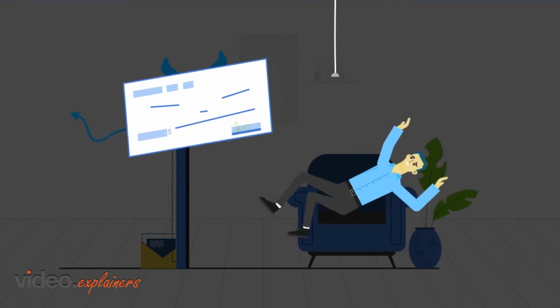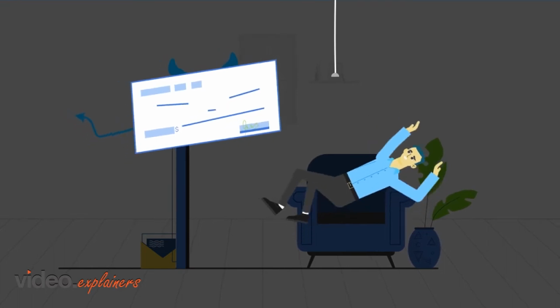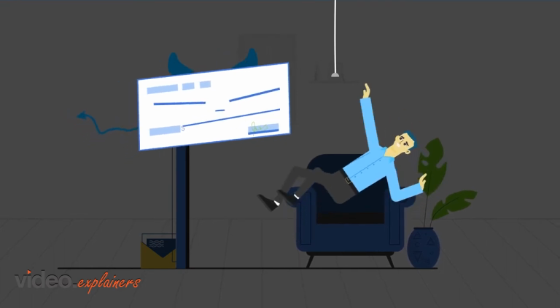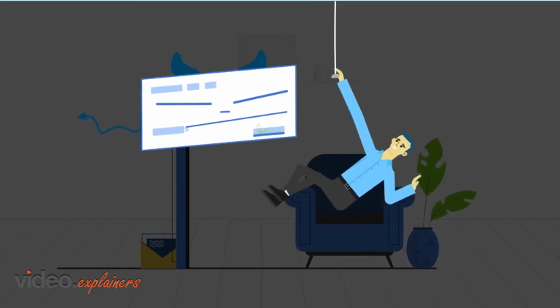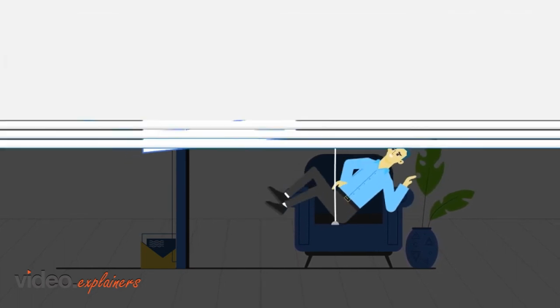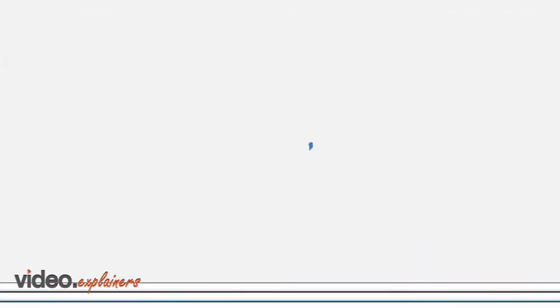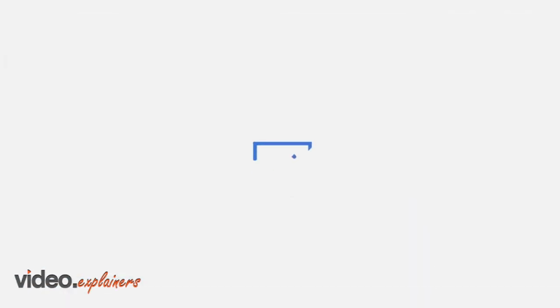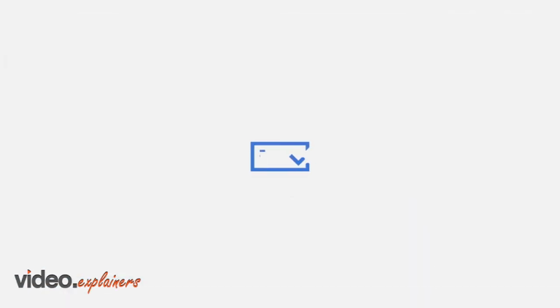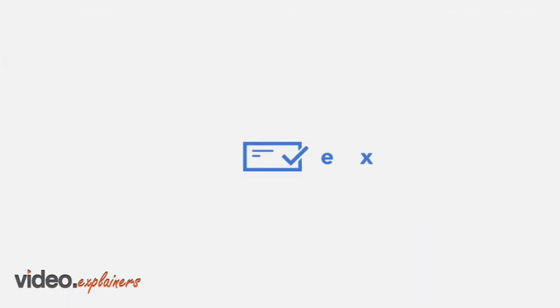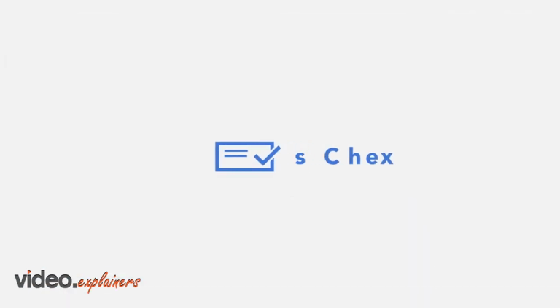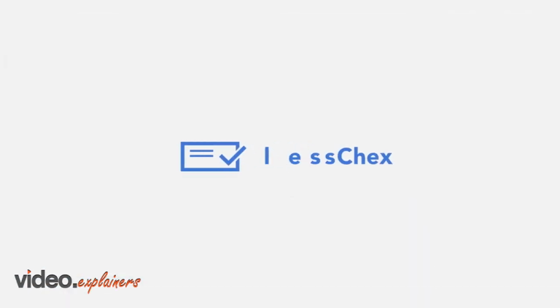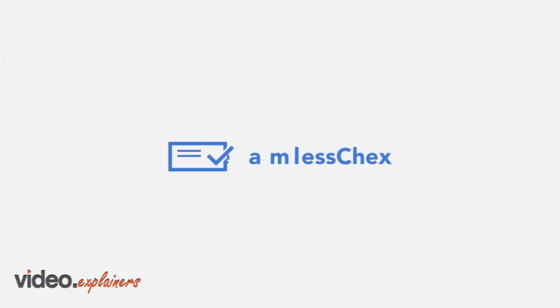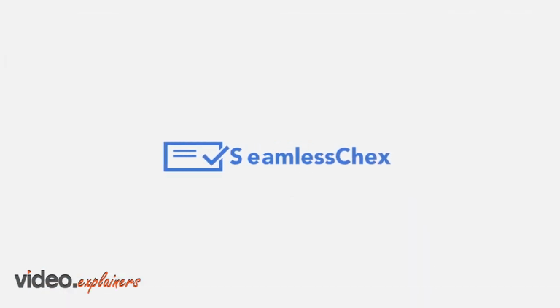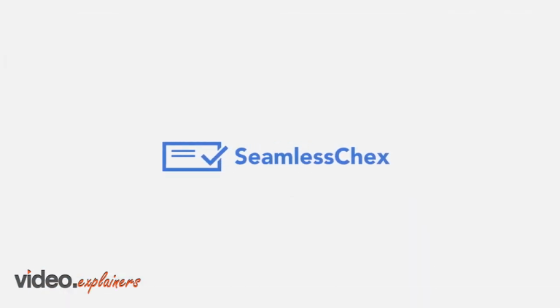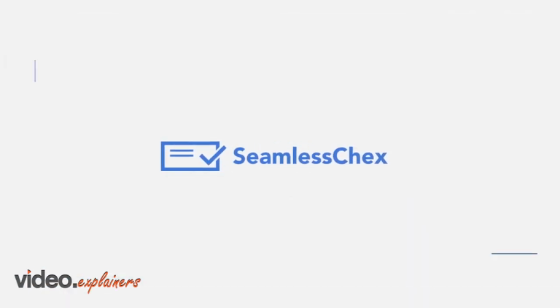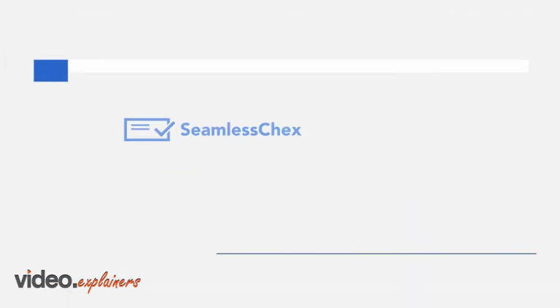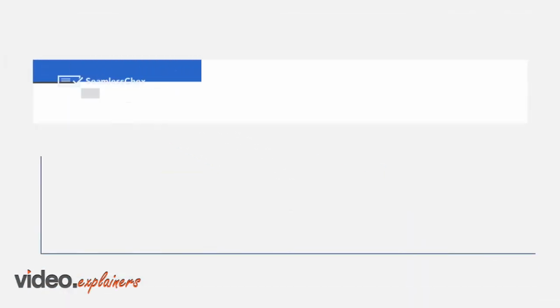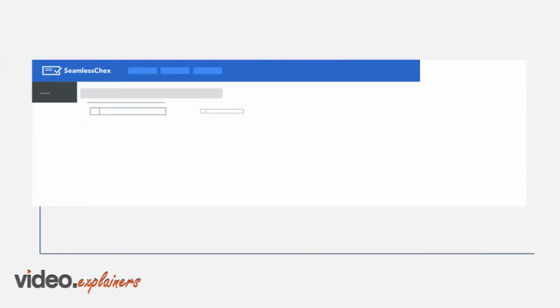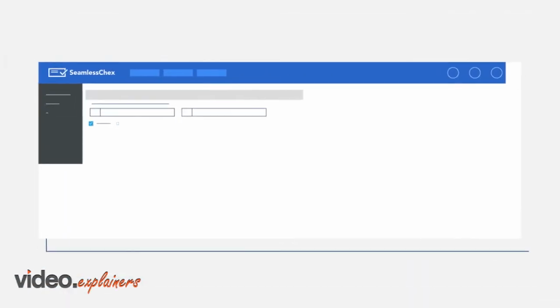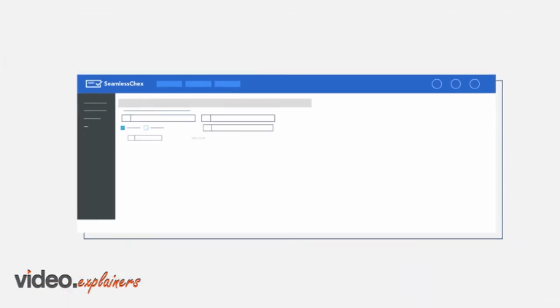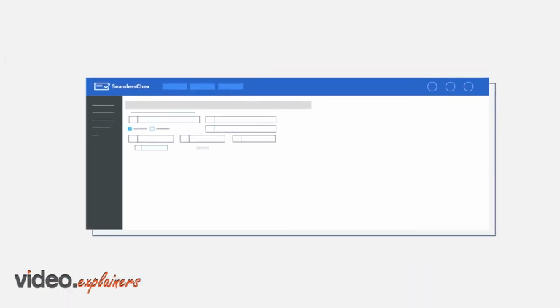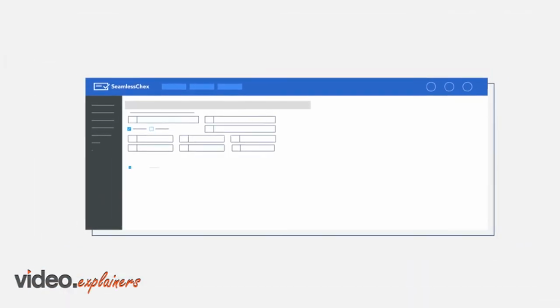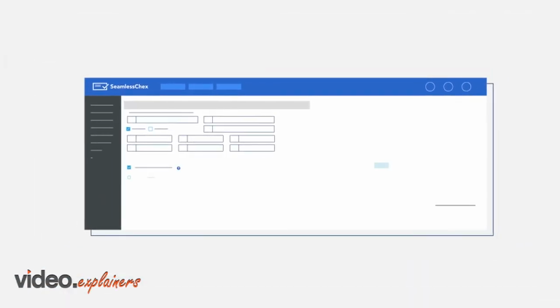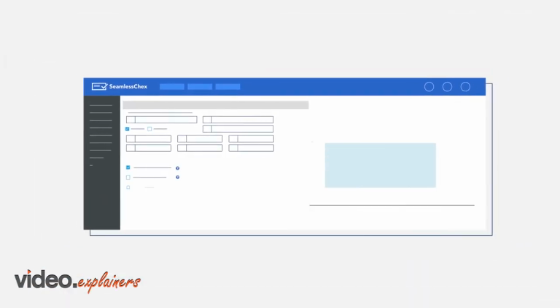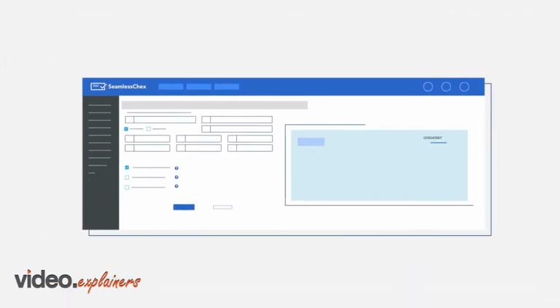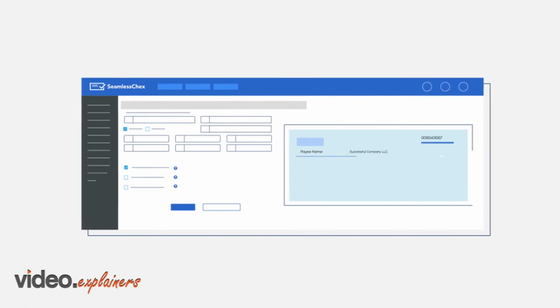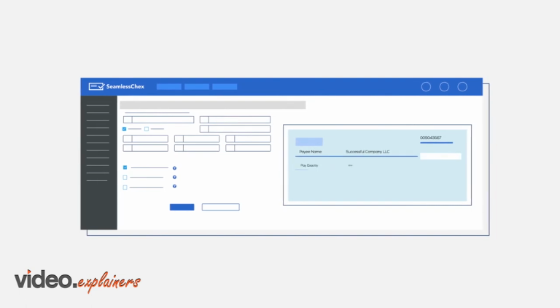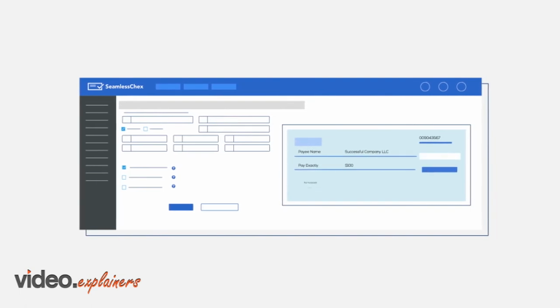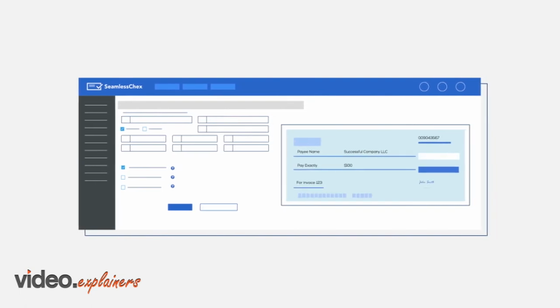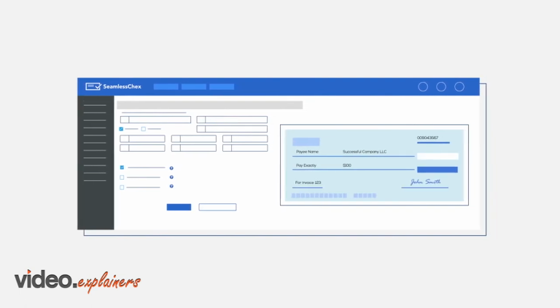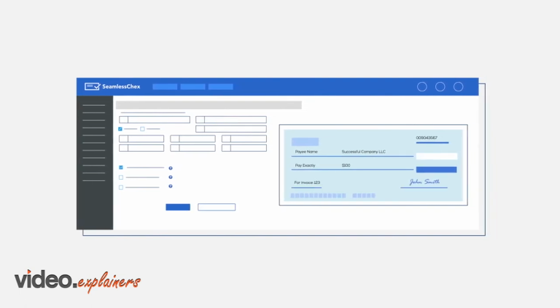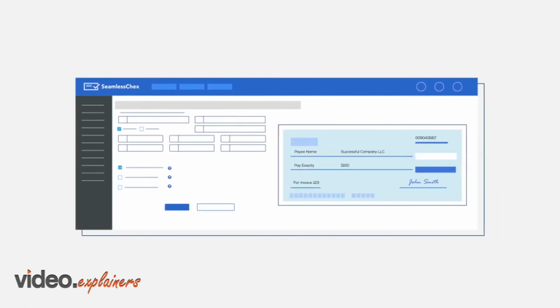There's a better way. Meet Seamless Checks, an award-winning tool that lets you bill customers by check online.